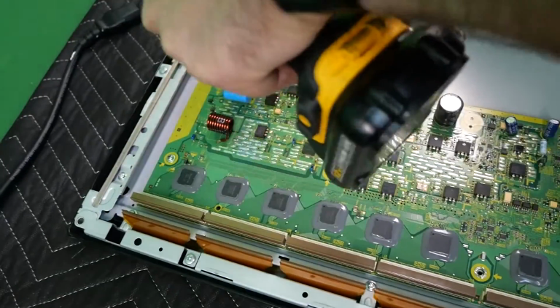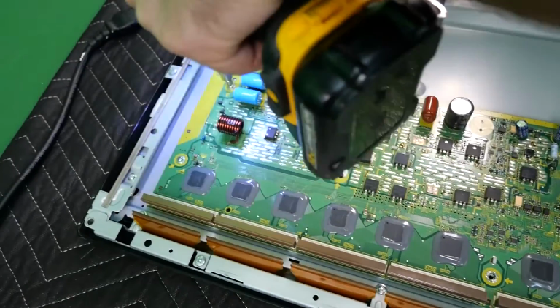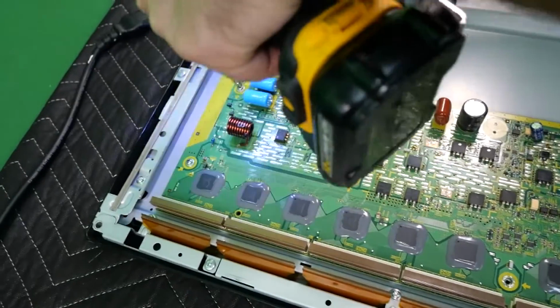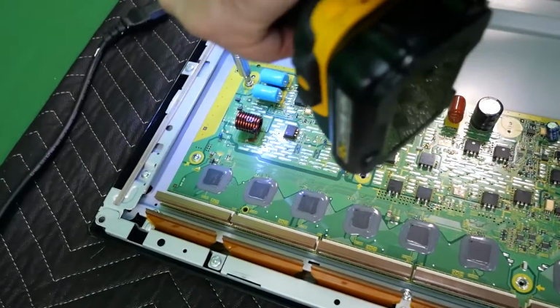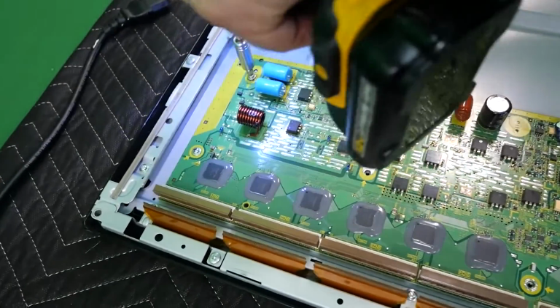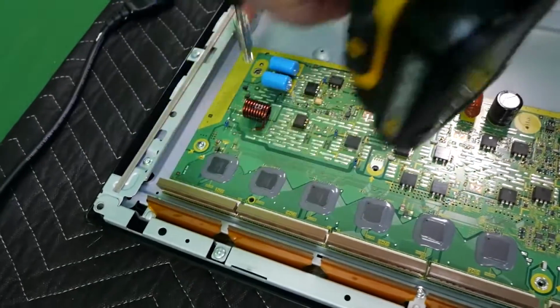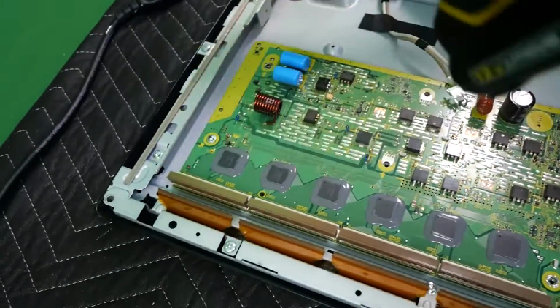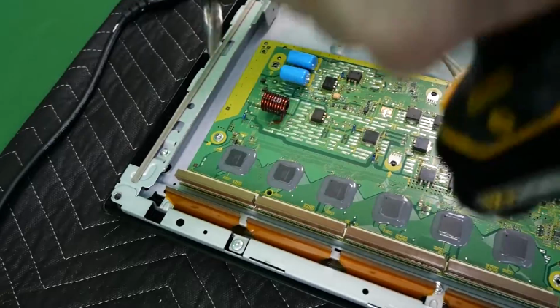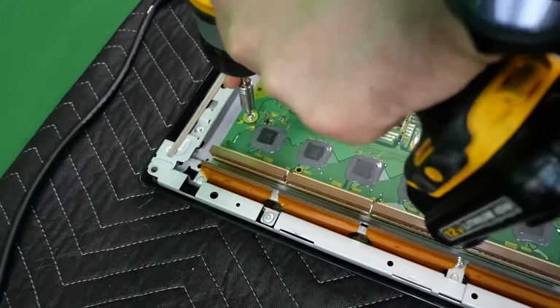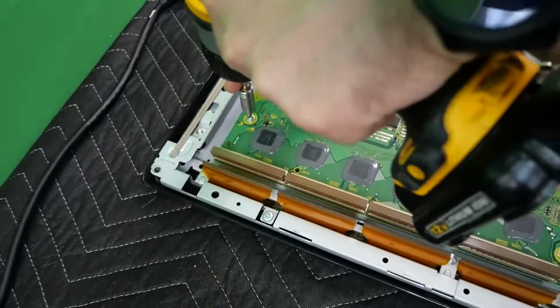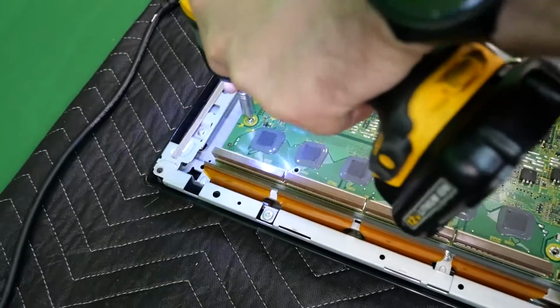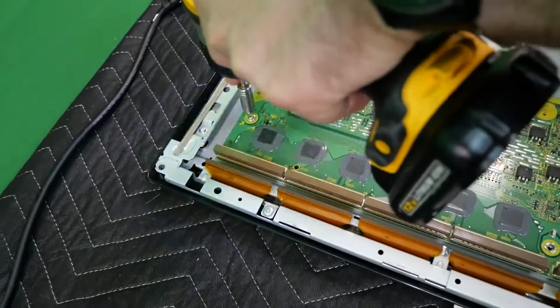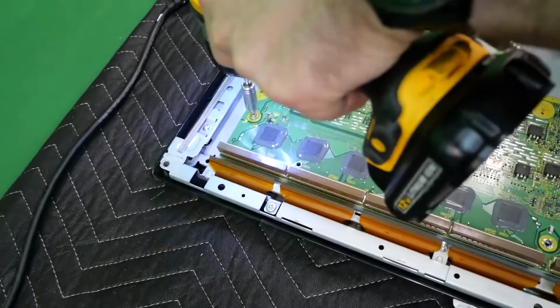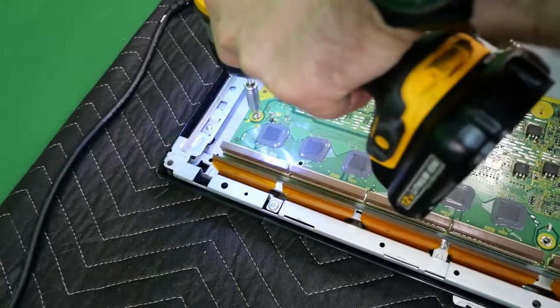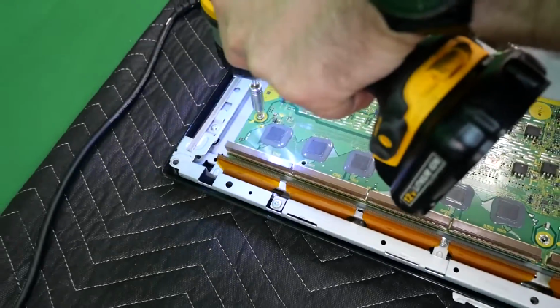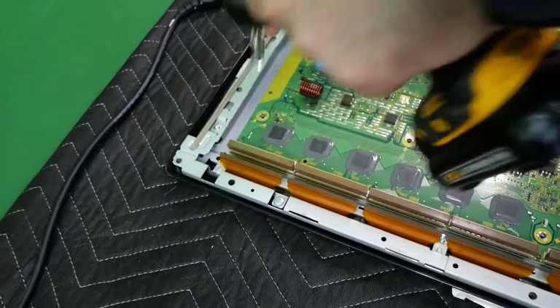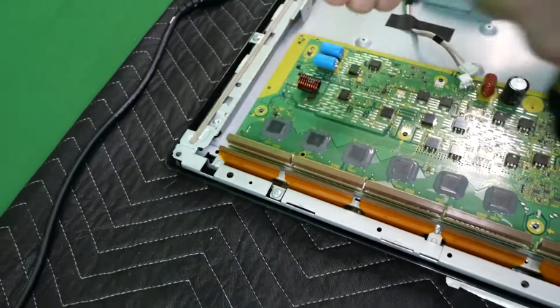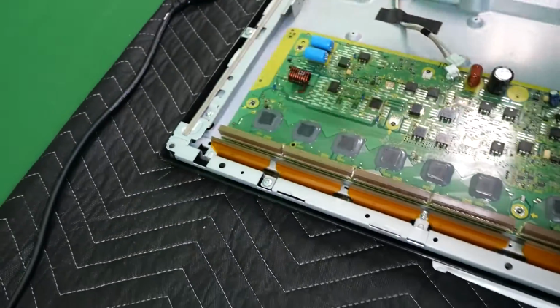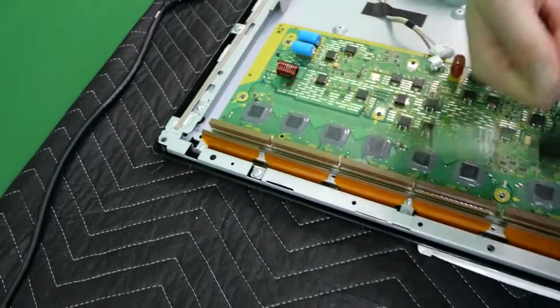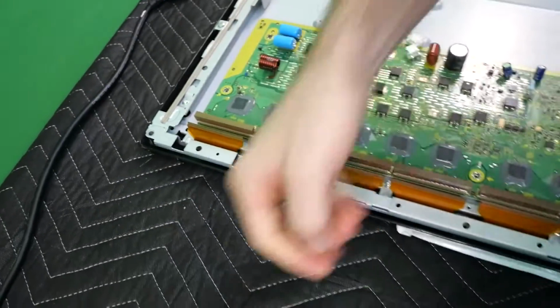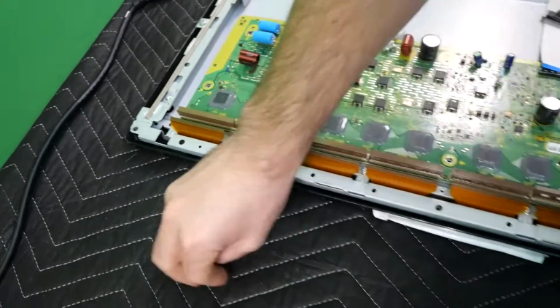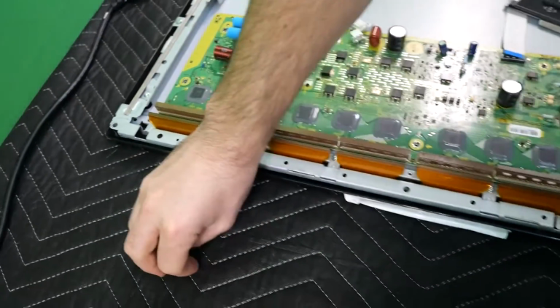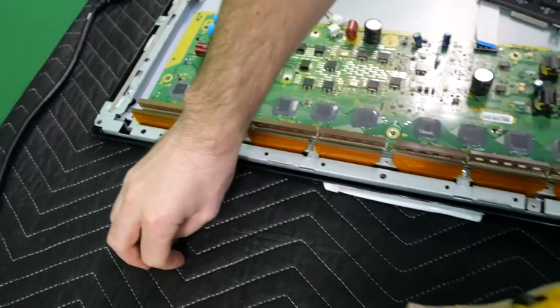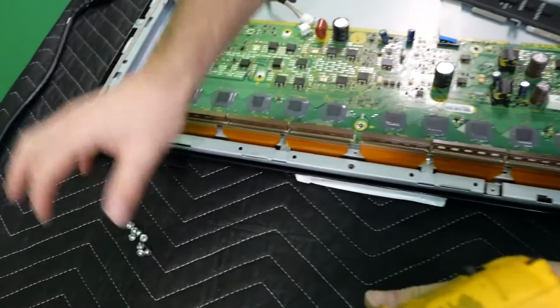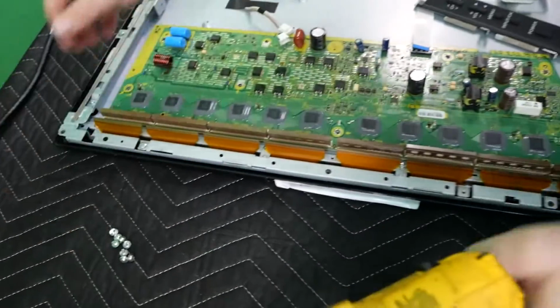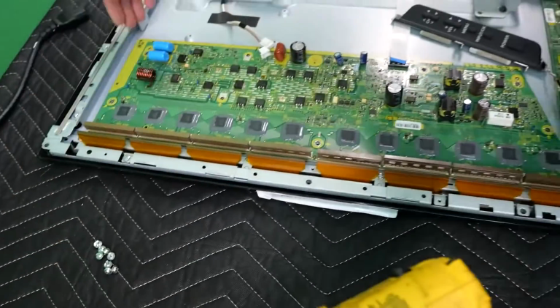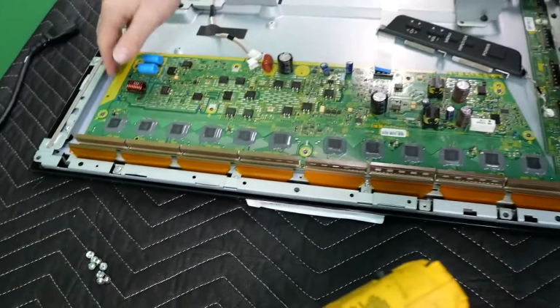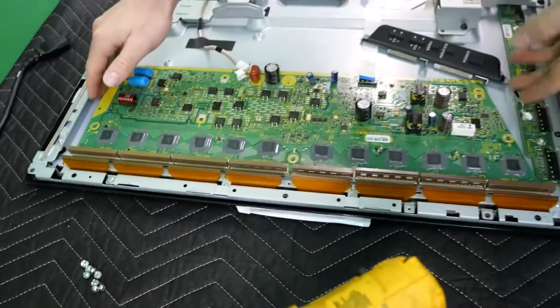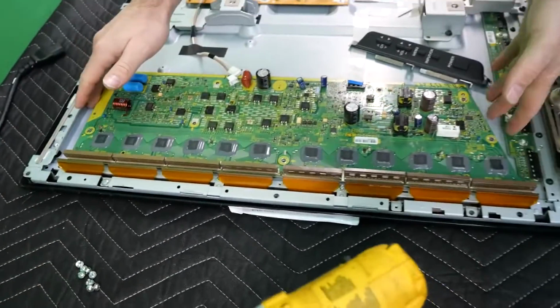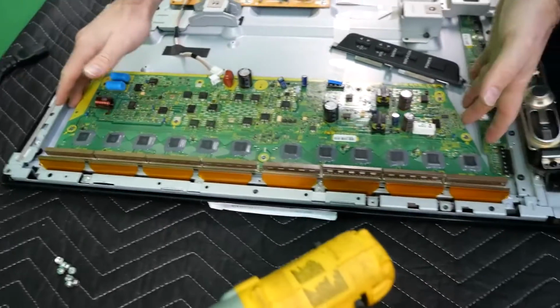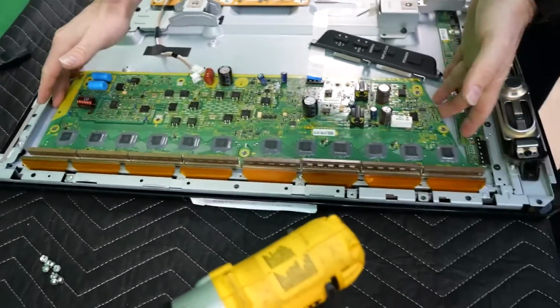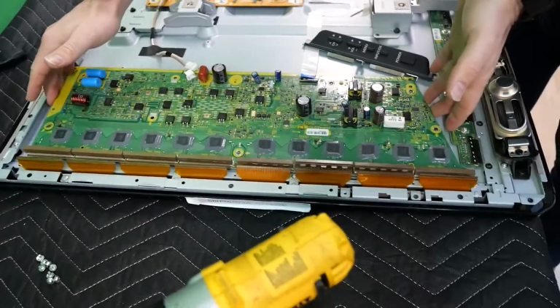We have eight screws total, and now the board should just lift off.